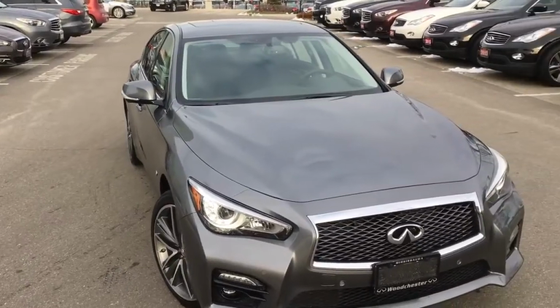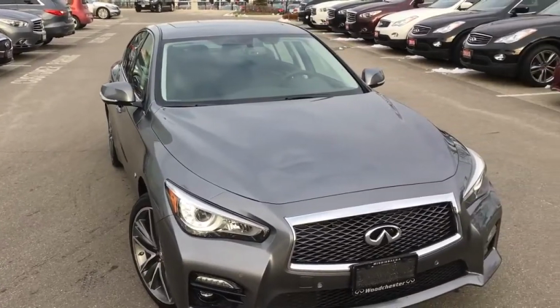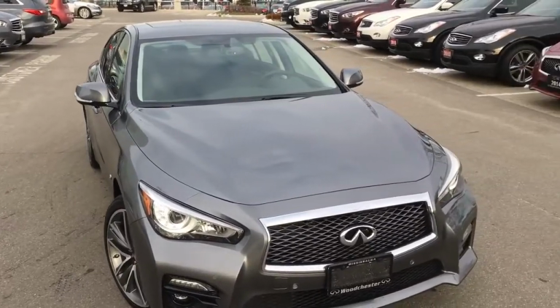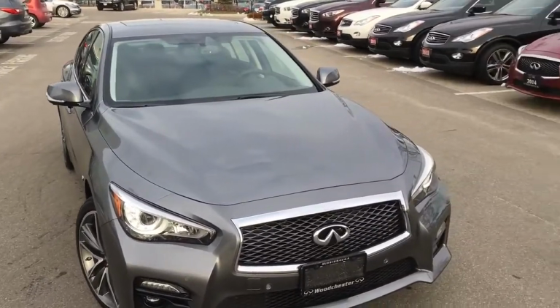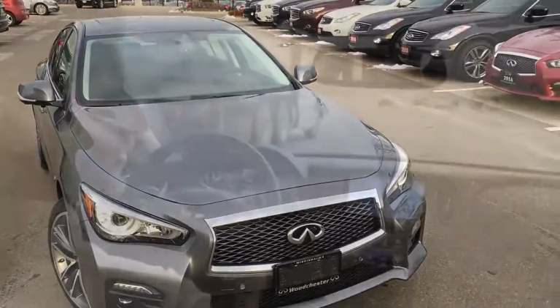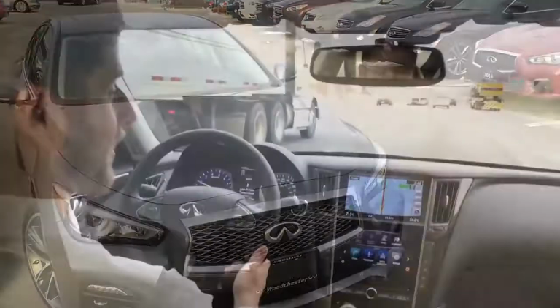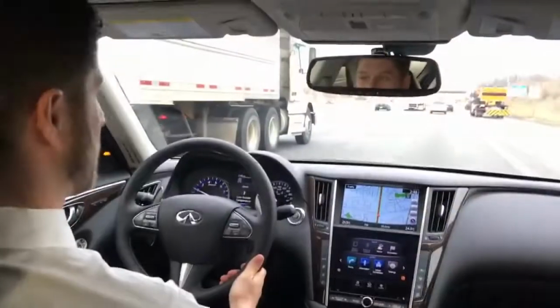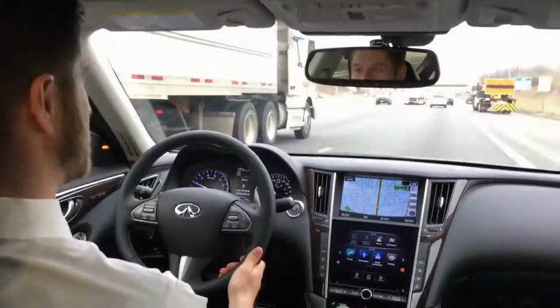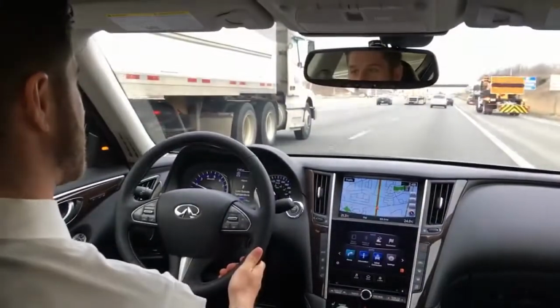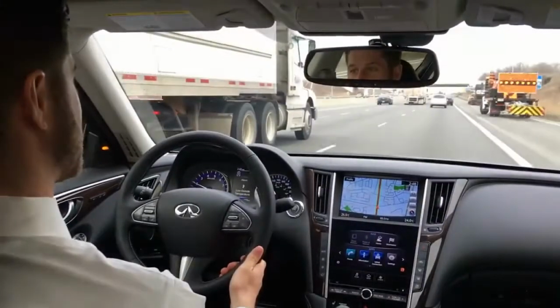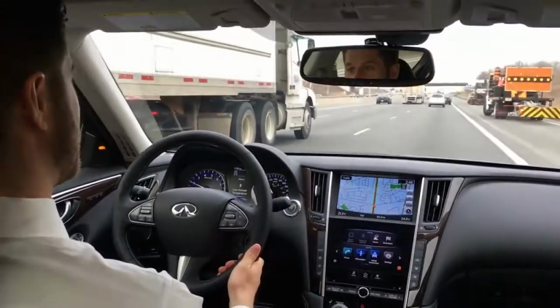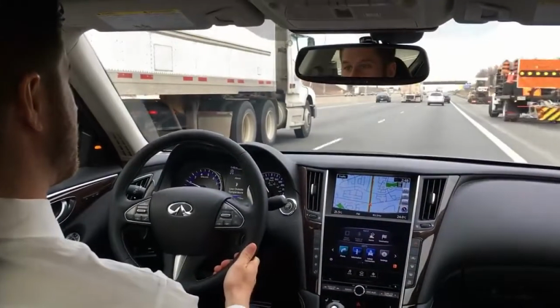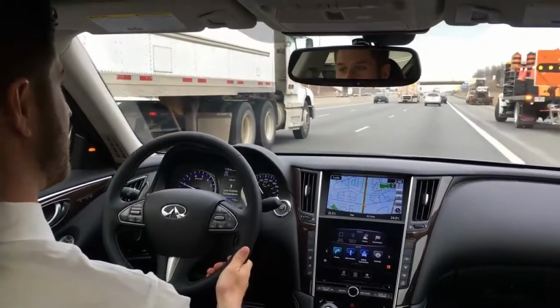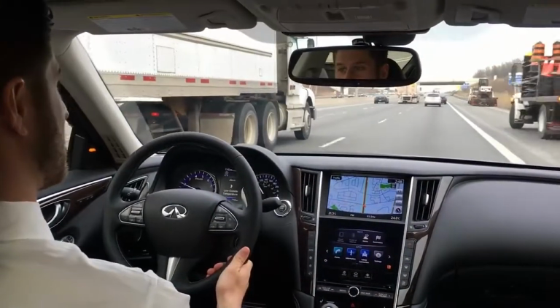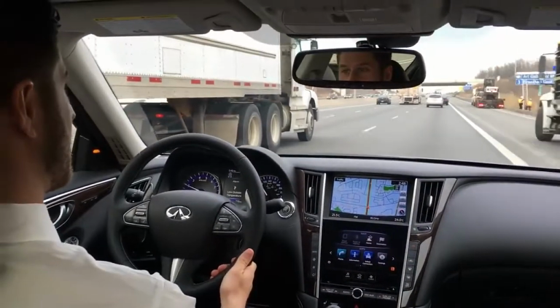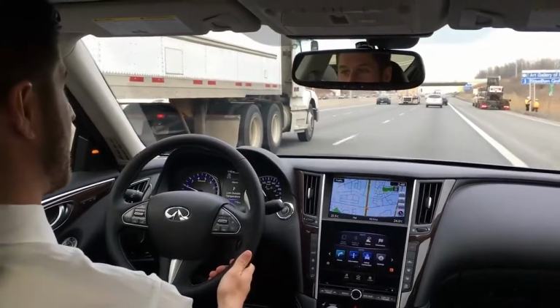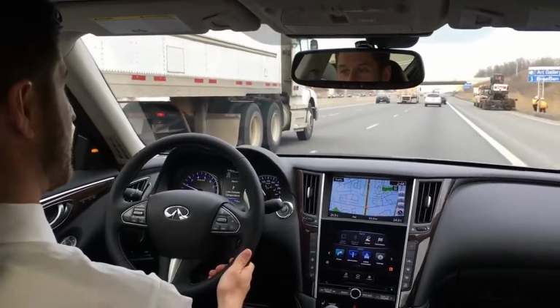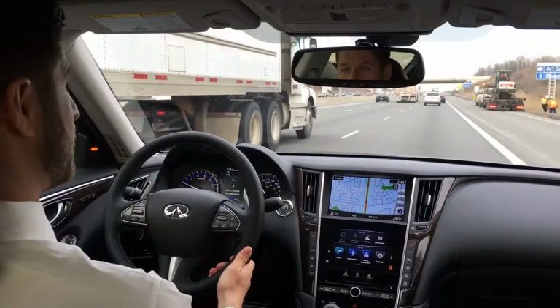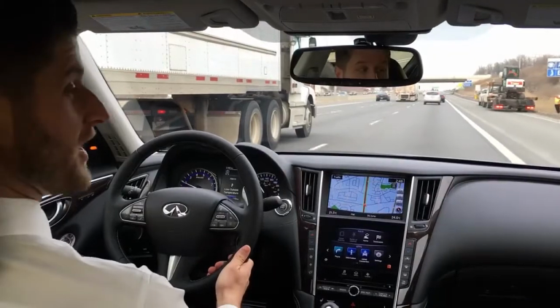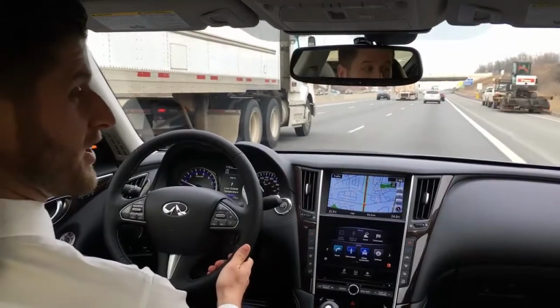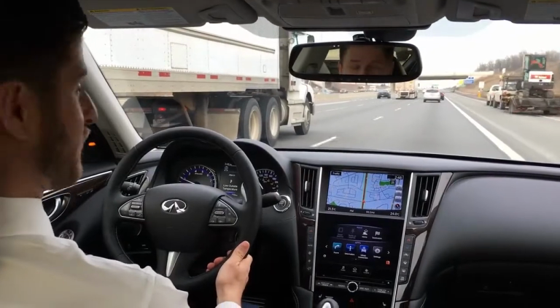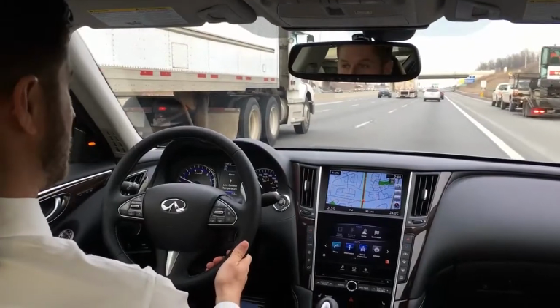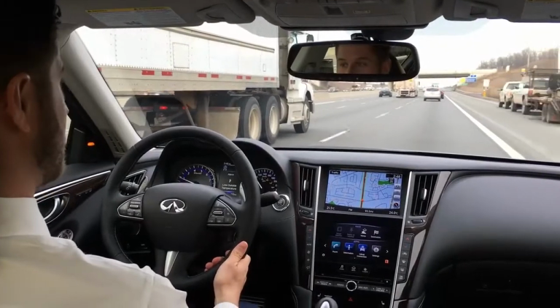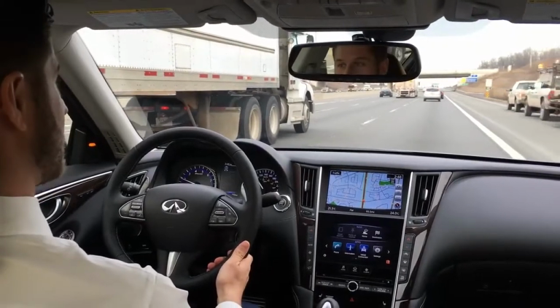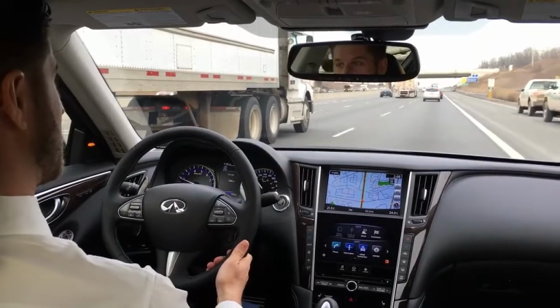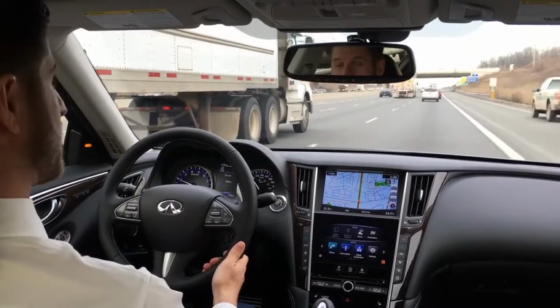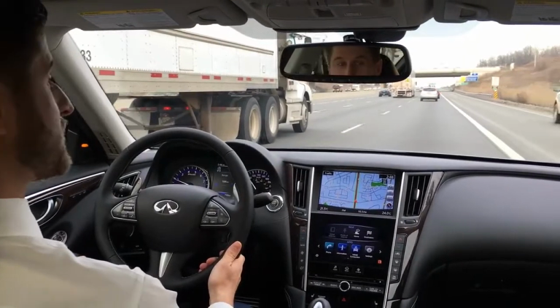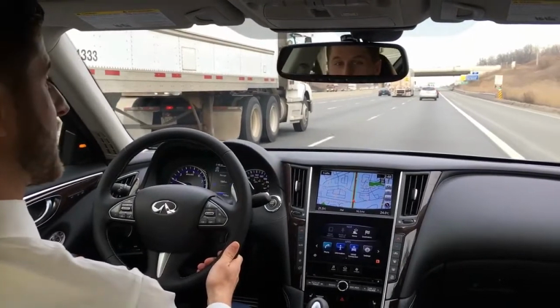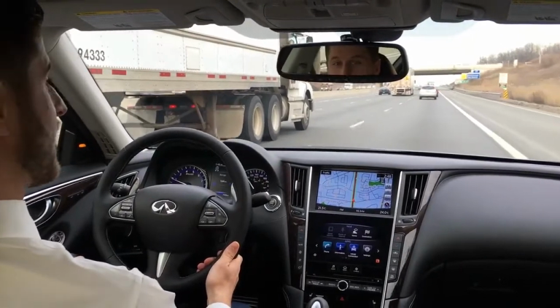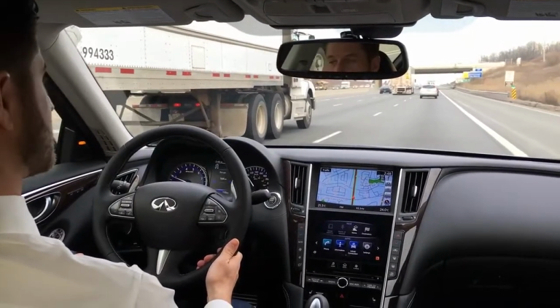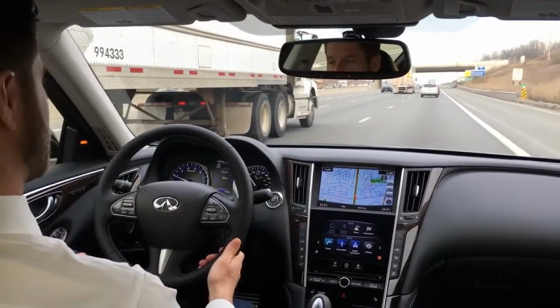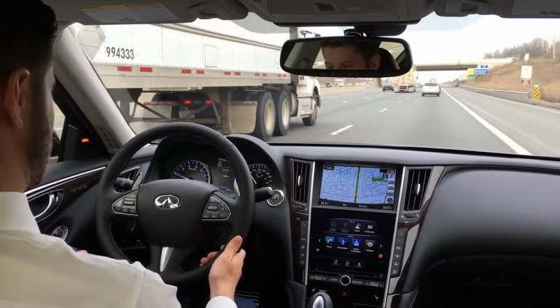Hi, this is Peter Liguori here from Woodchester Infiniti. We're in the all-new Infiniti Q50 and I'm going to go through some technology with you.